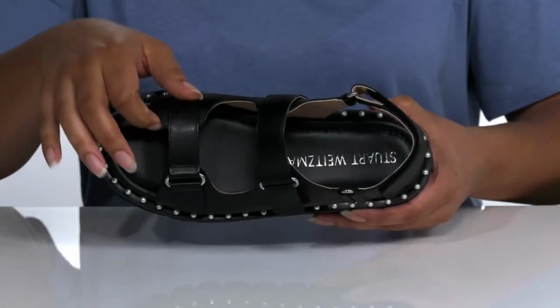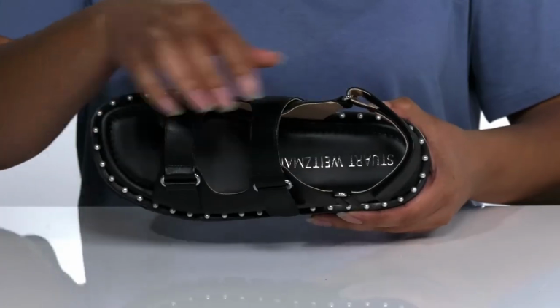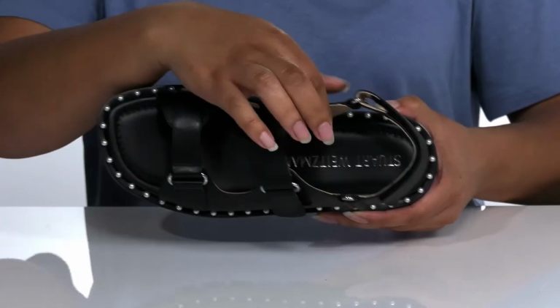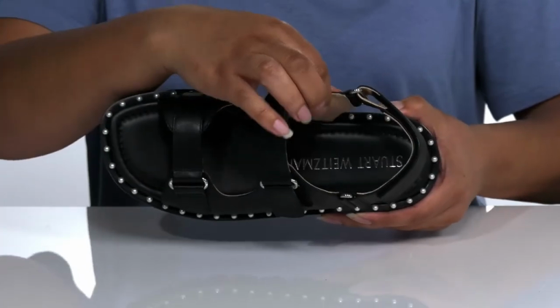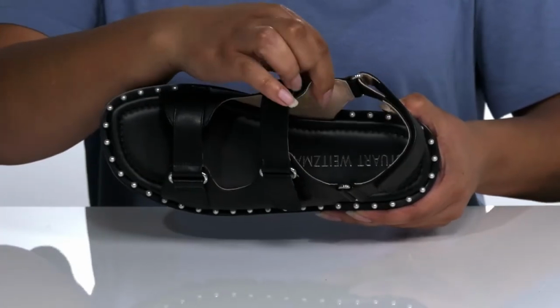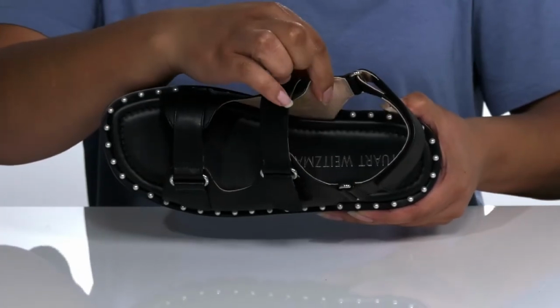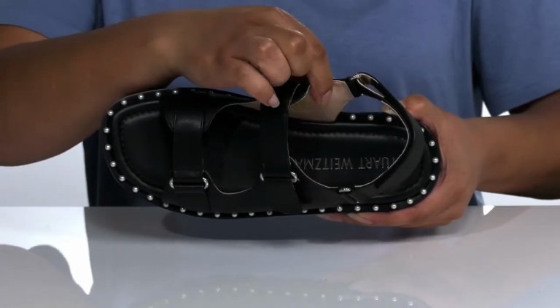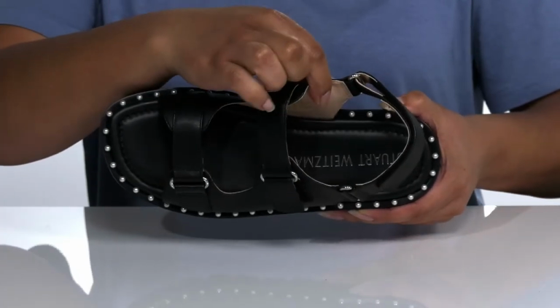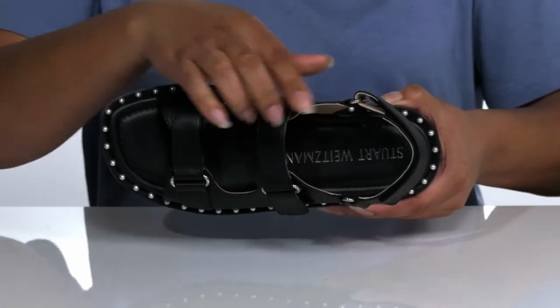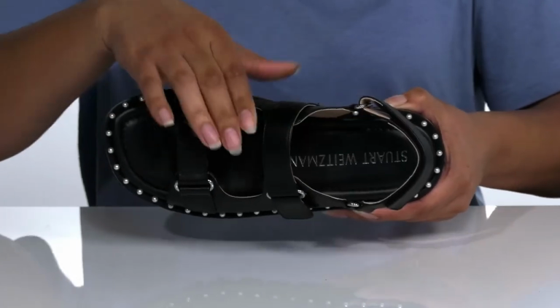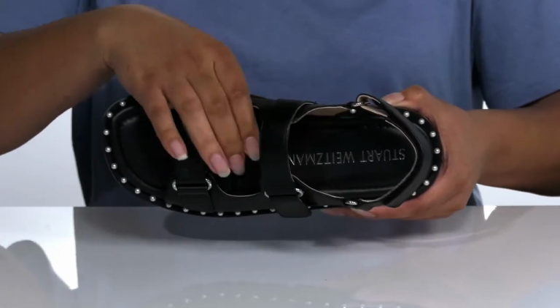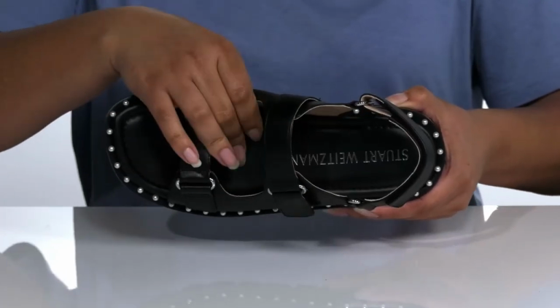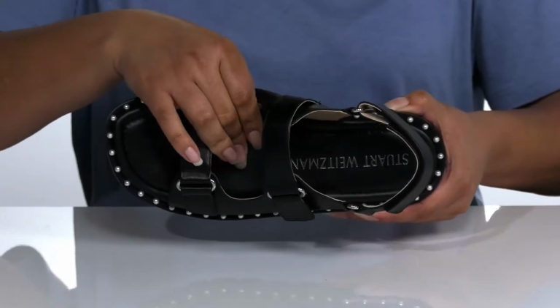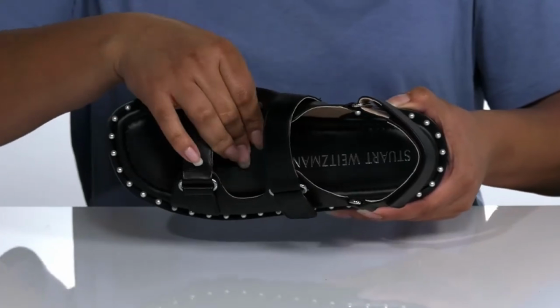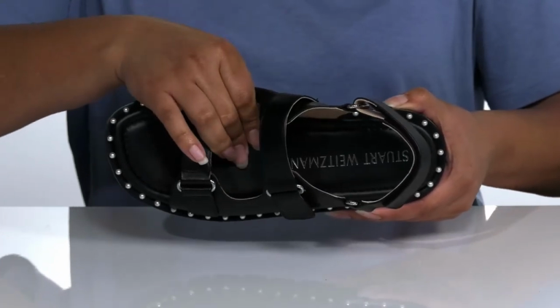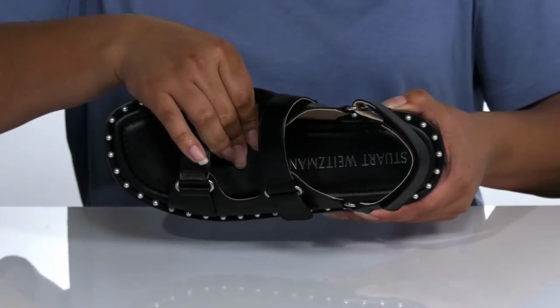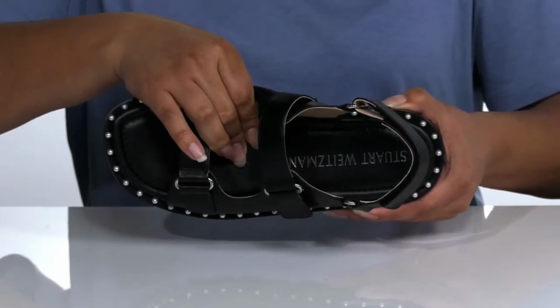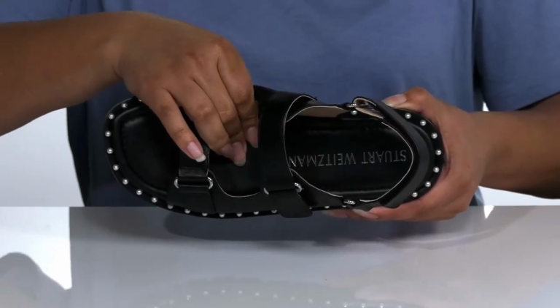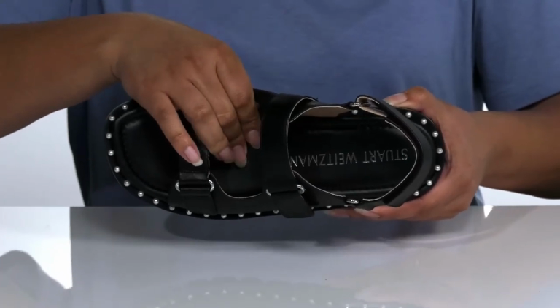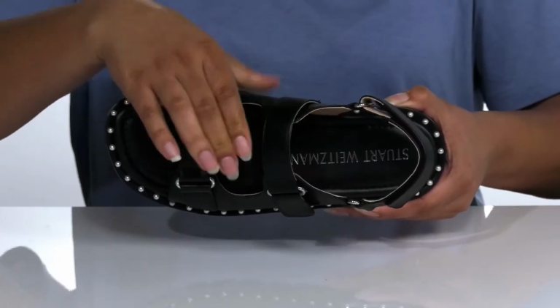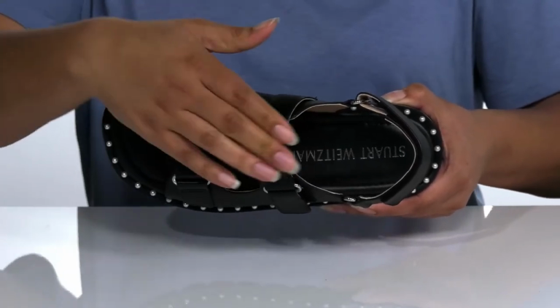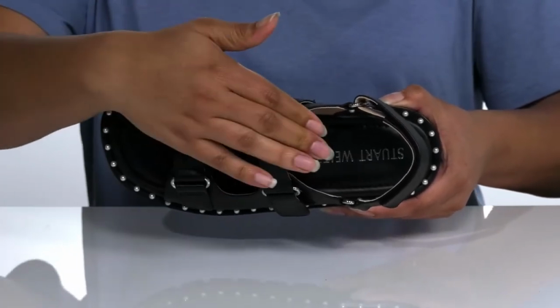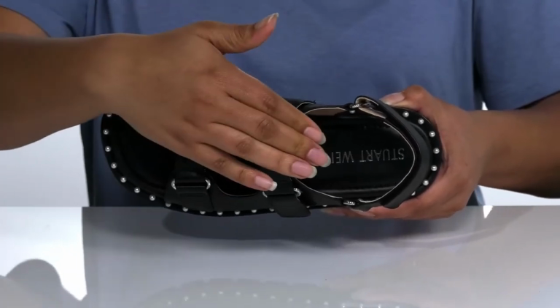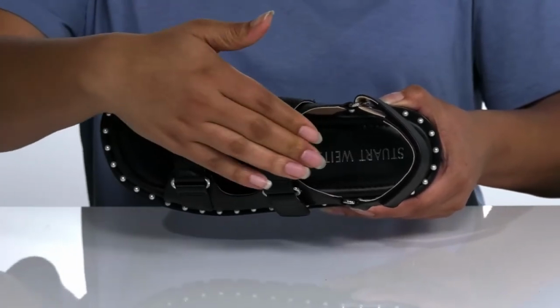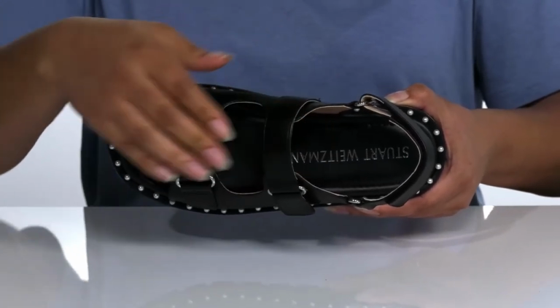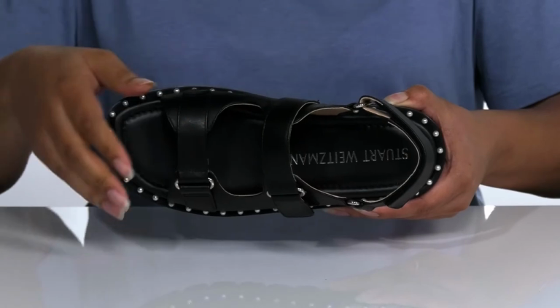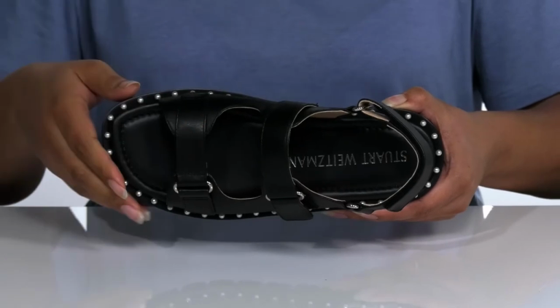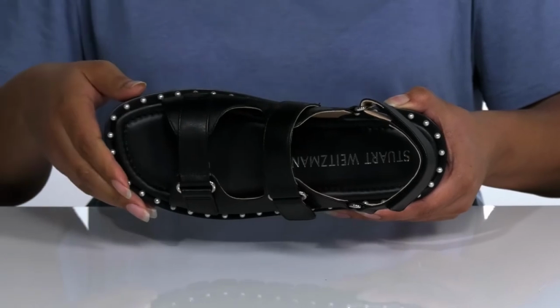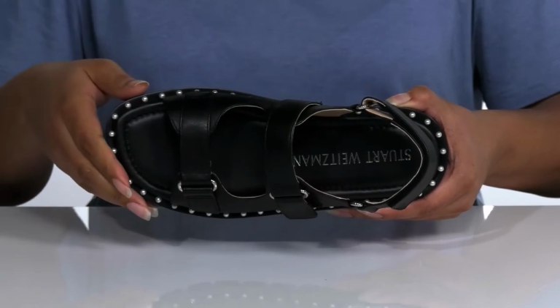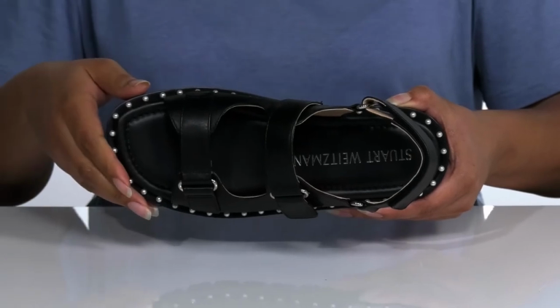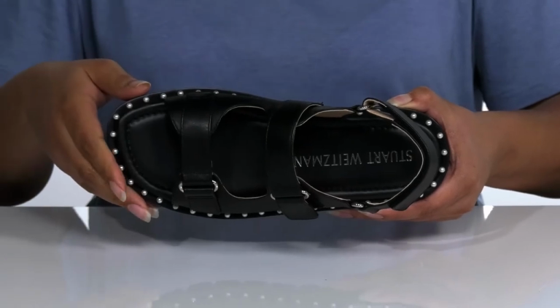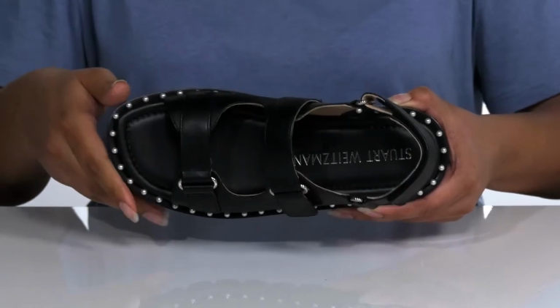Inside there is a leather lining with a cushioned footbed for comfort, and the Stuart Weitzman logo is printed at the heel.